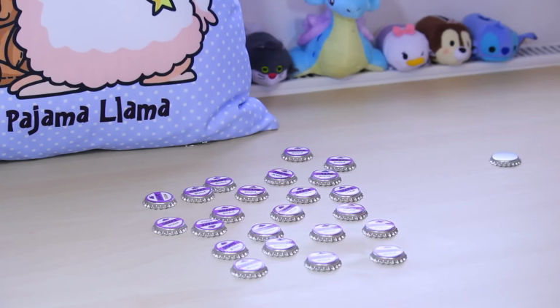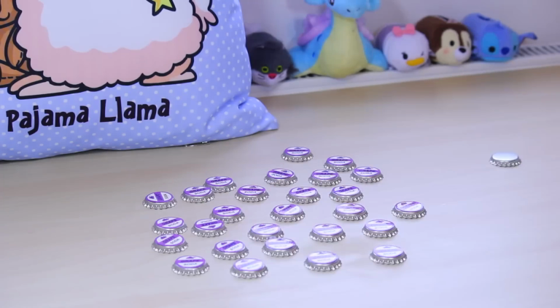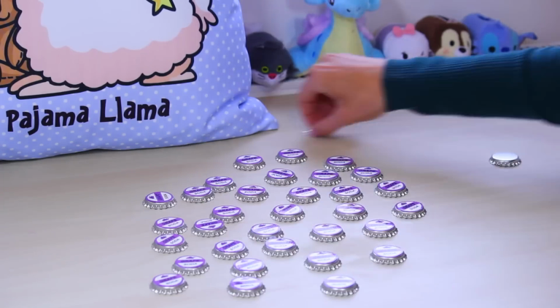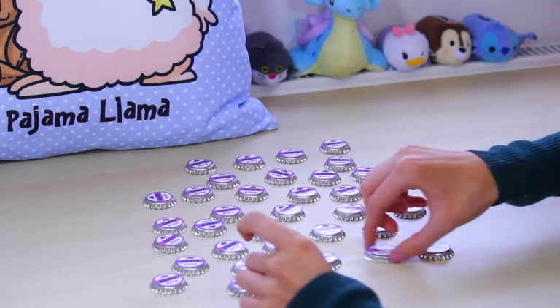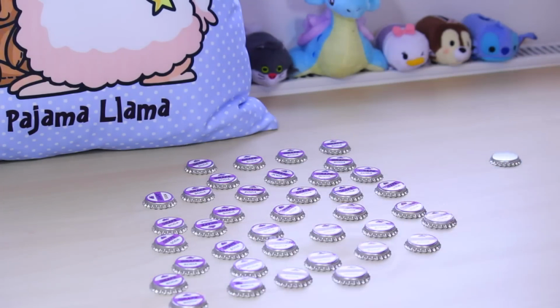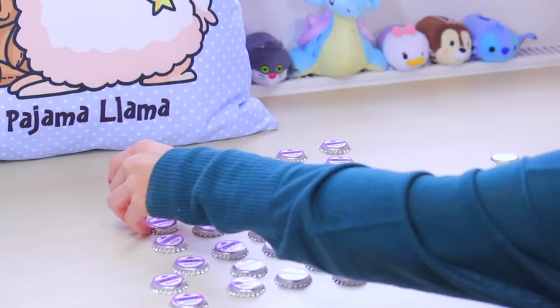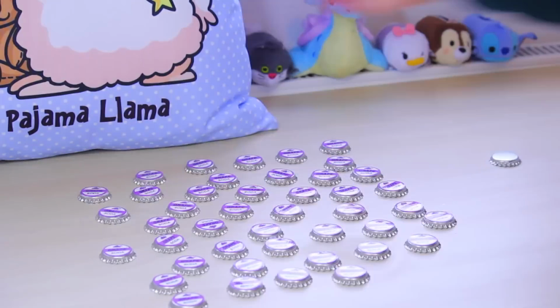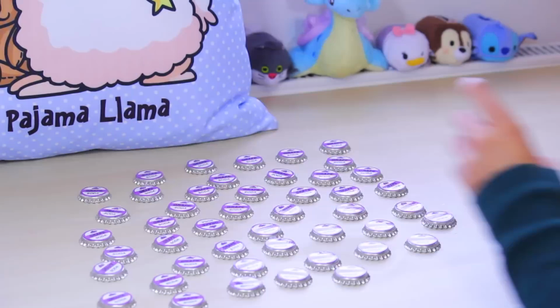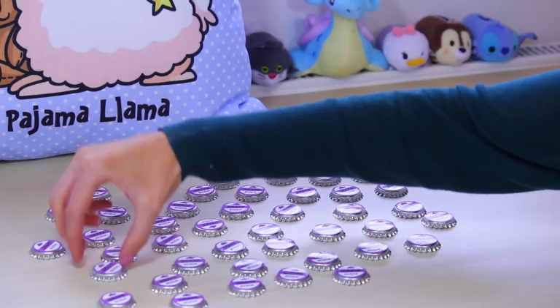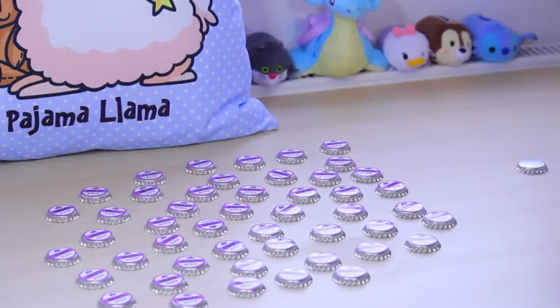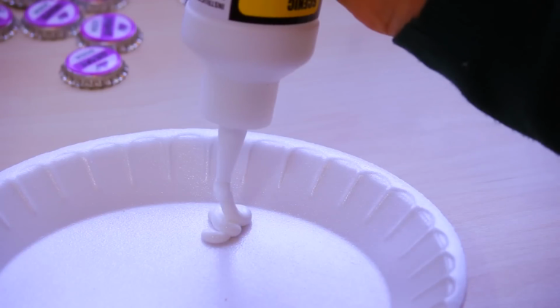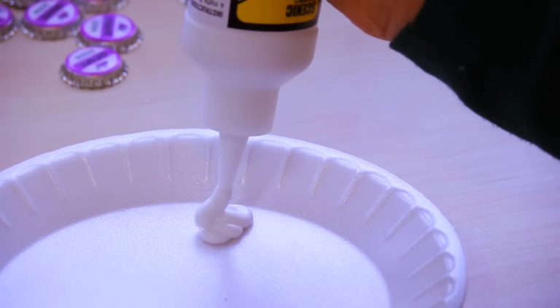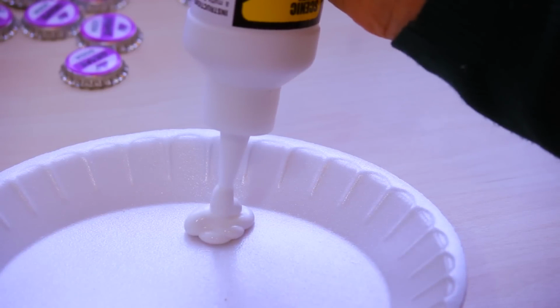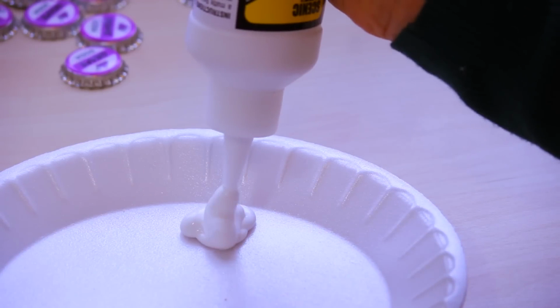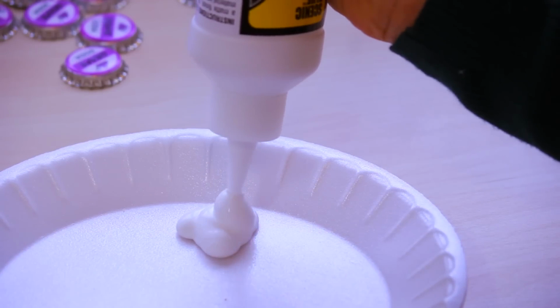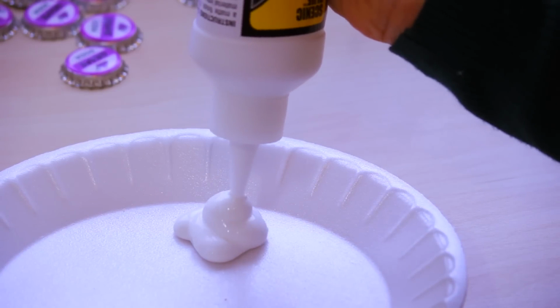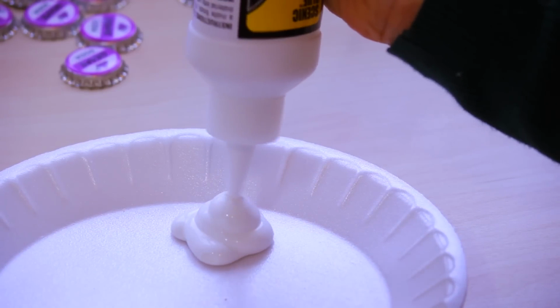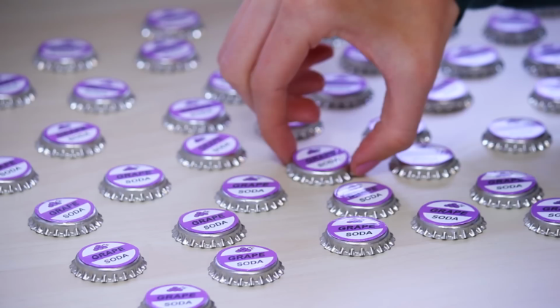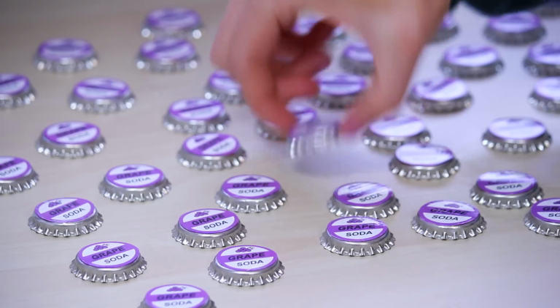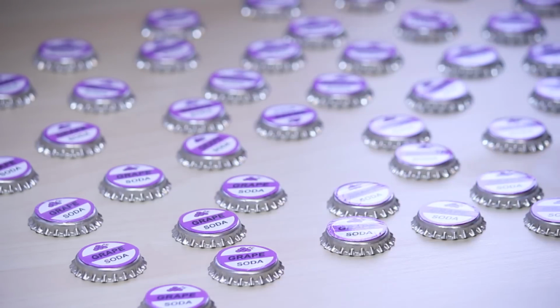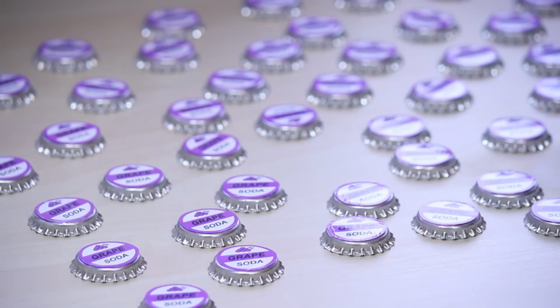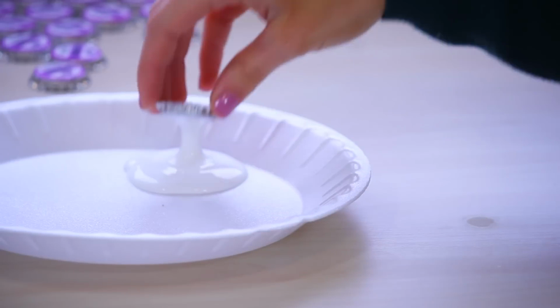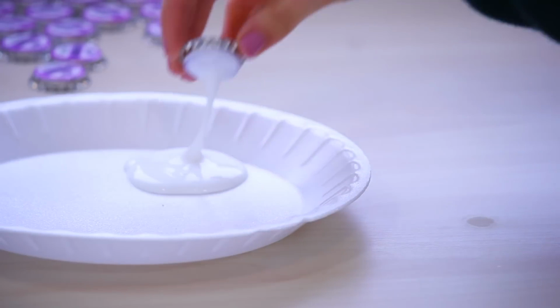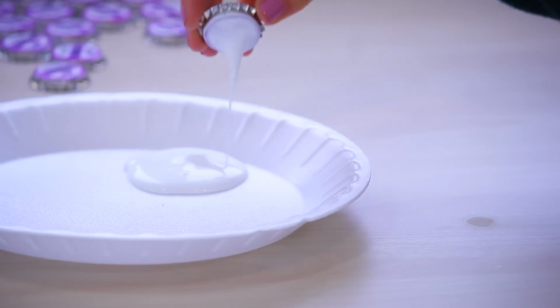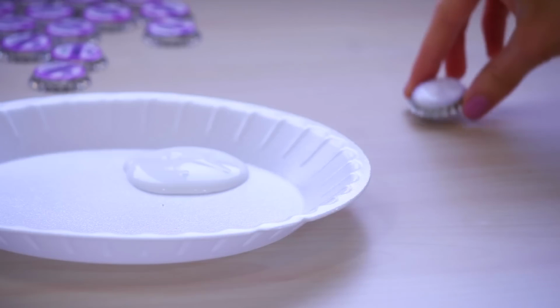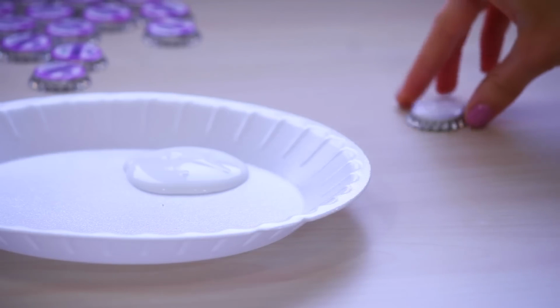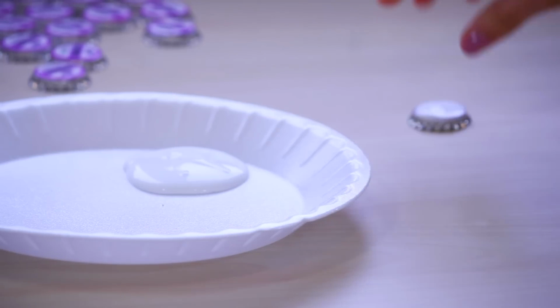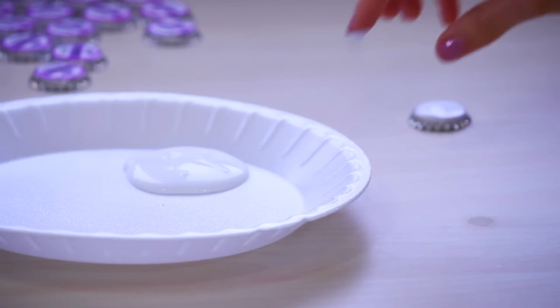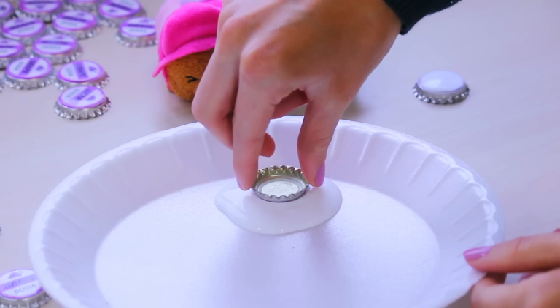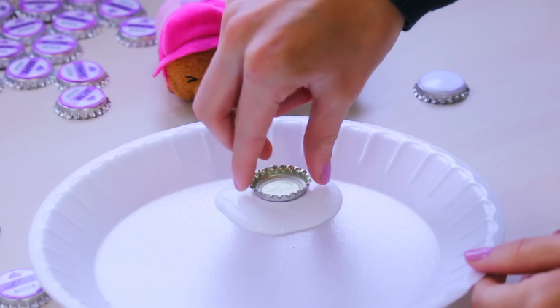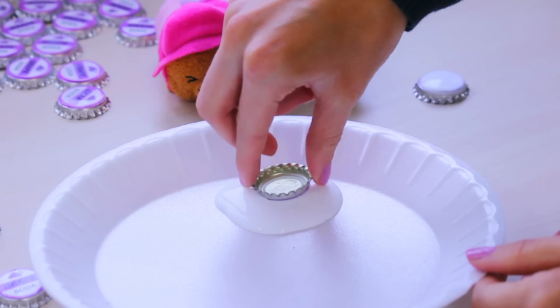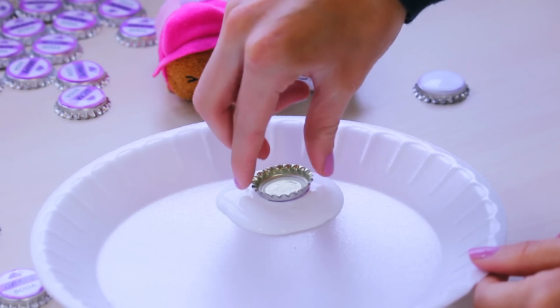Lots of badges. Next, I'm going to take the Scenic glue and dip the top of the bottle cap in there so you have a bubble of glue.